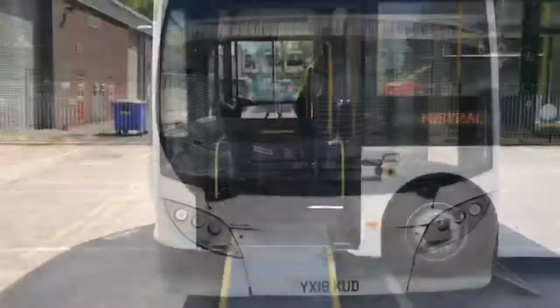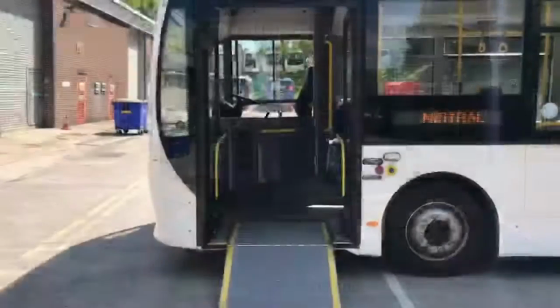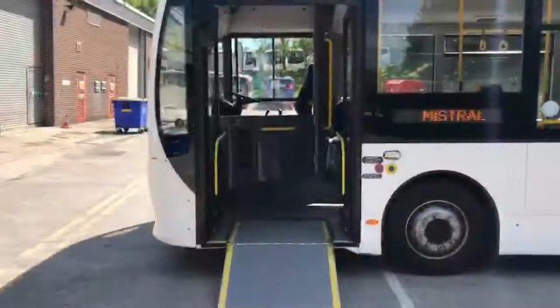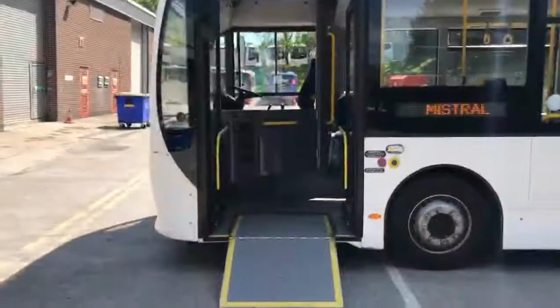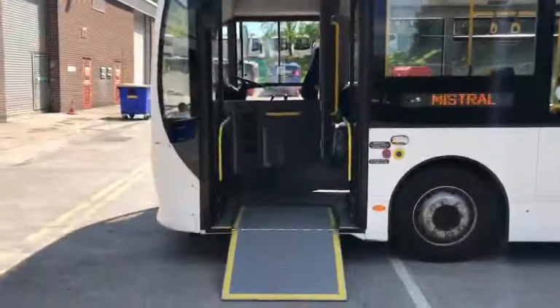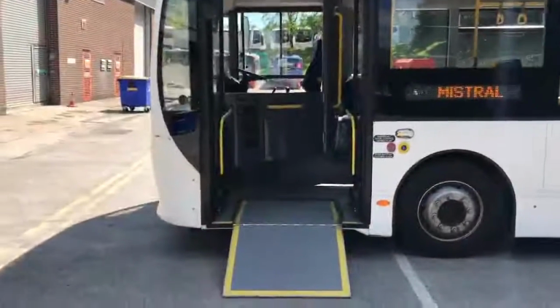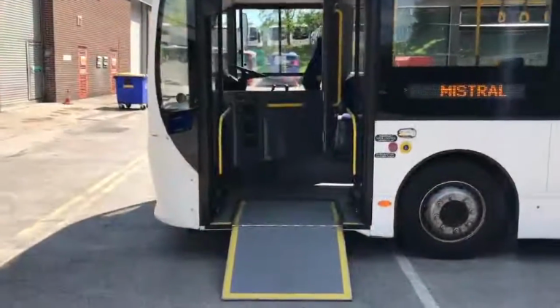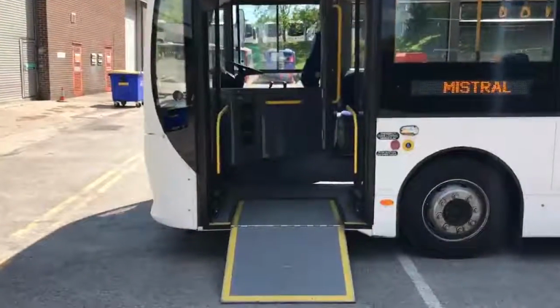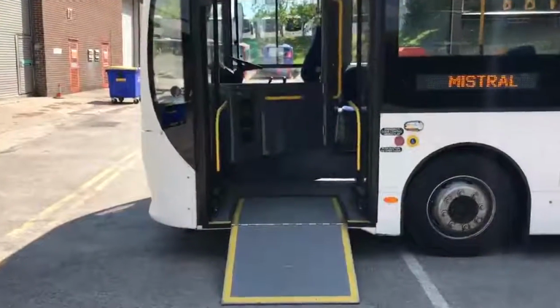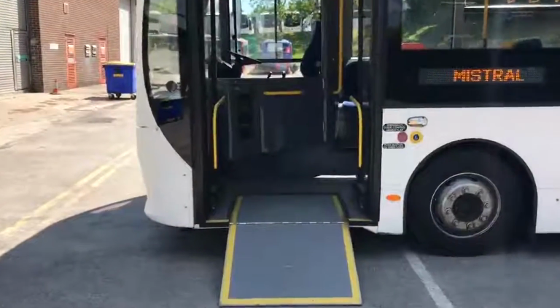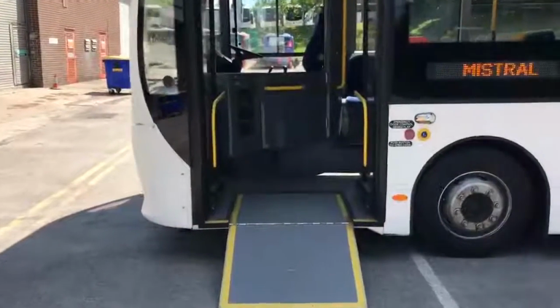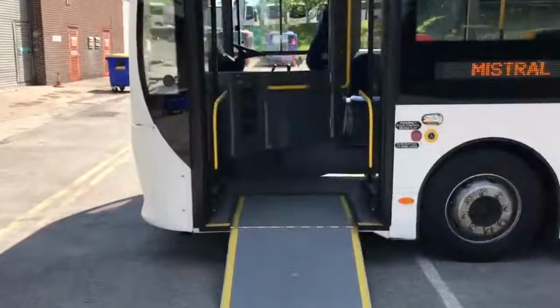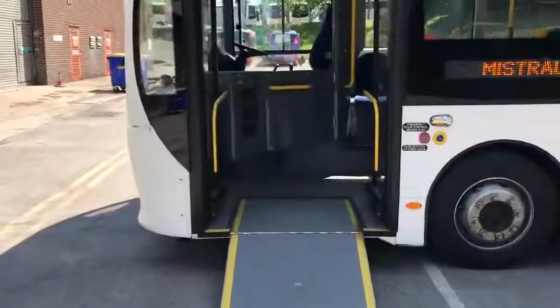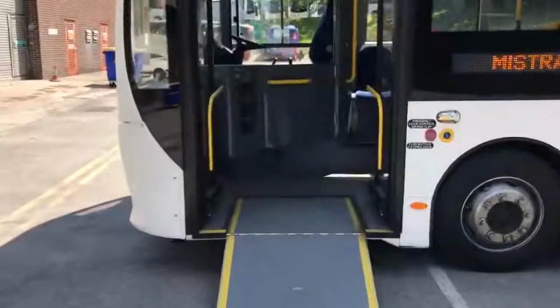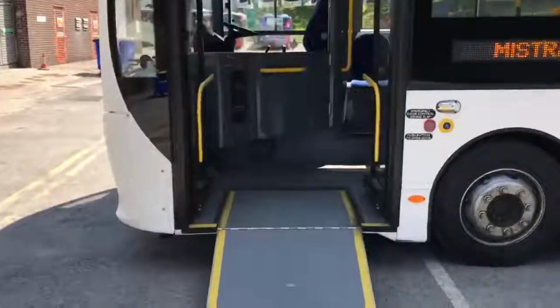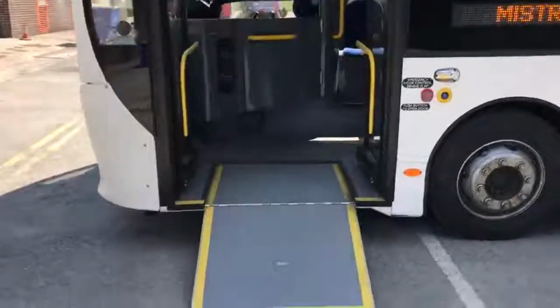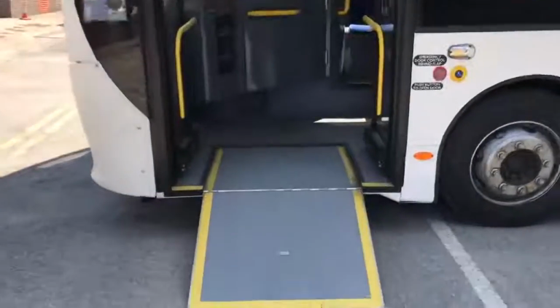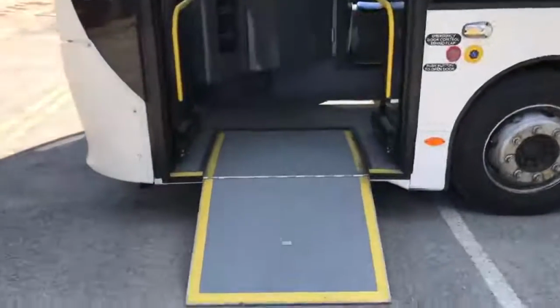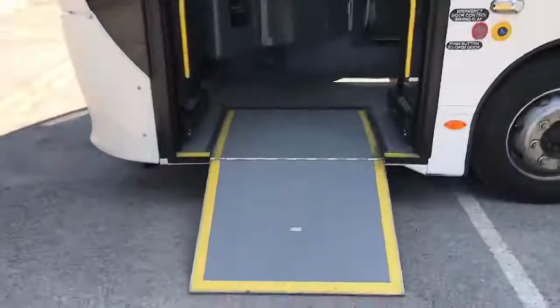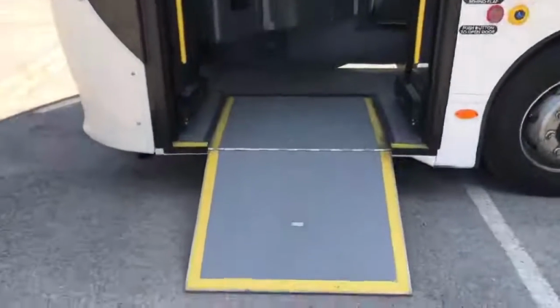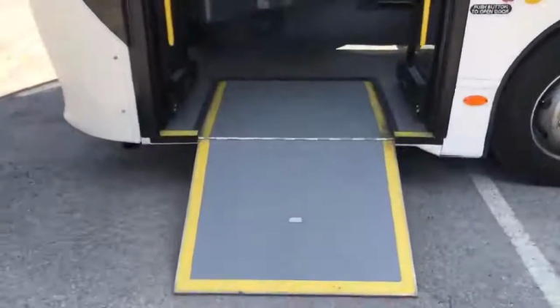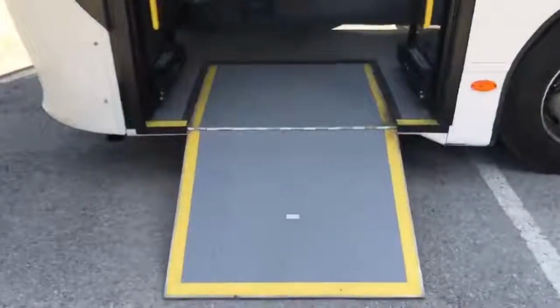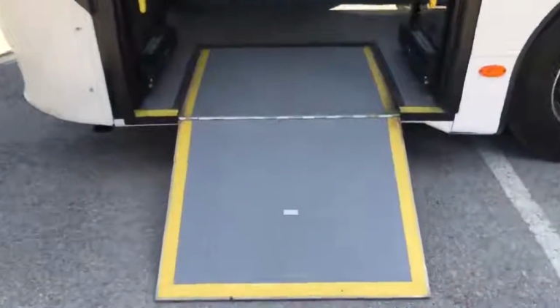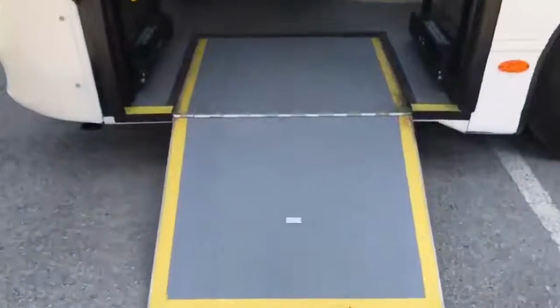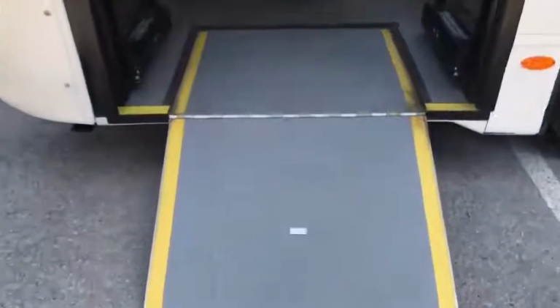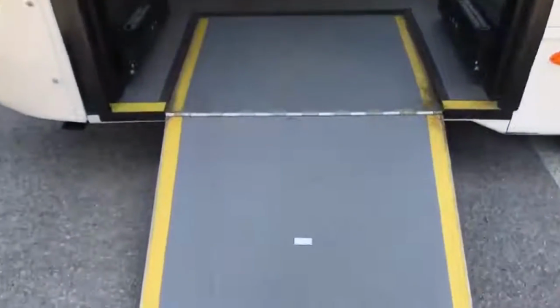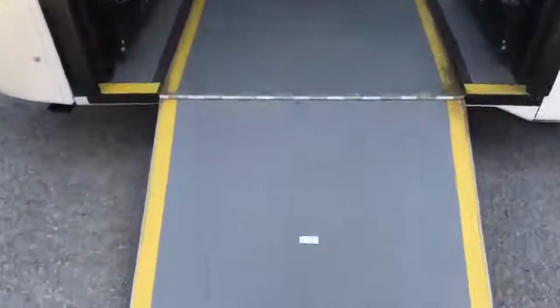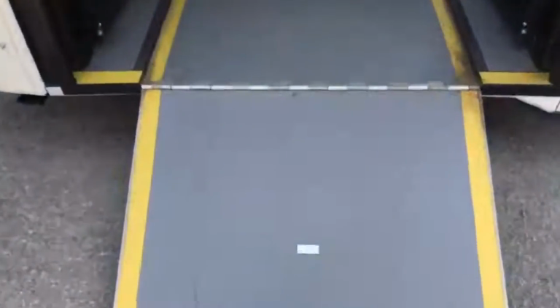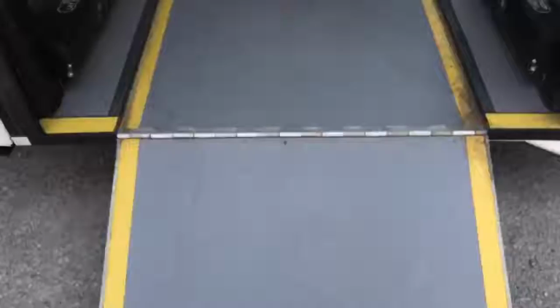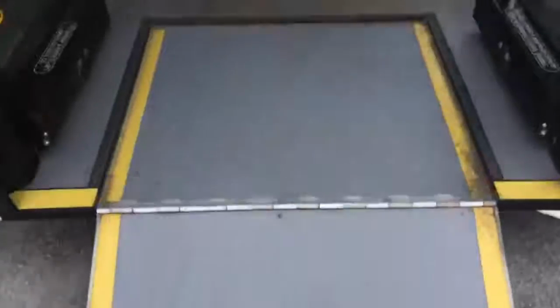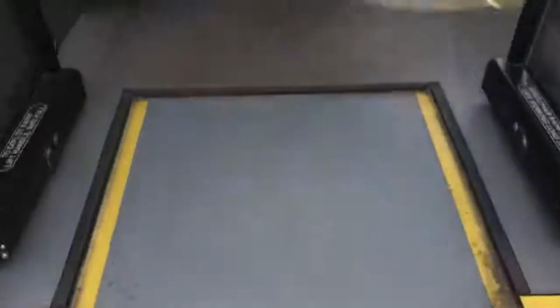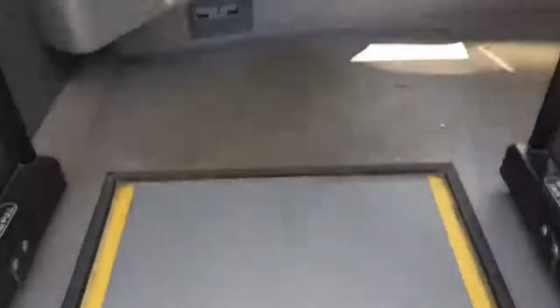I'll now take you on to the vehicle interior. We have the standard fold out ramp for pushchair and wheelchair access.